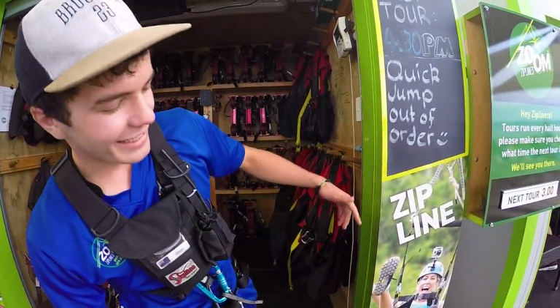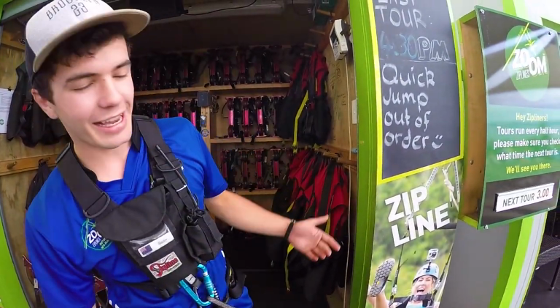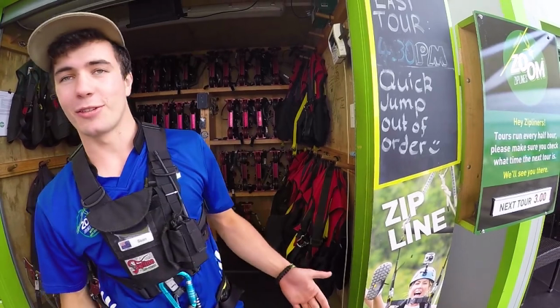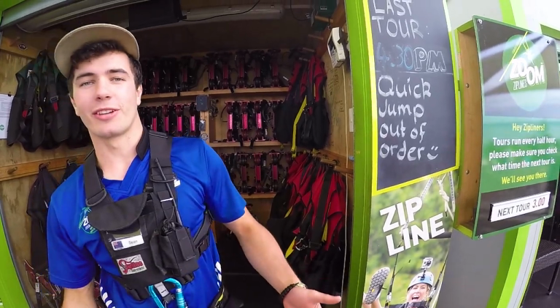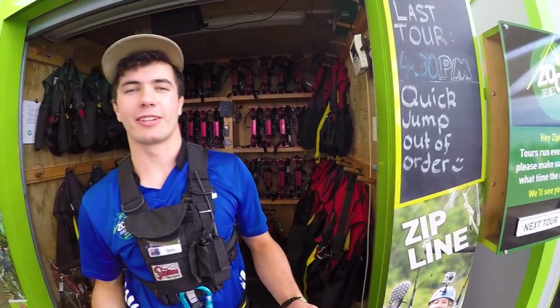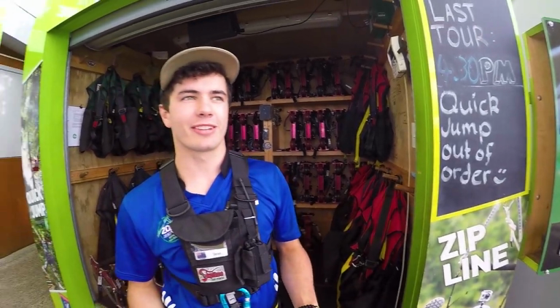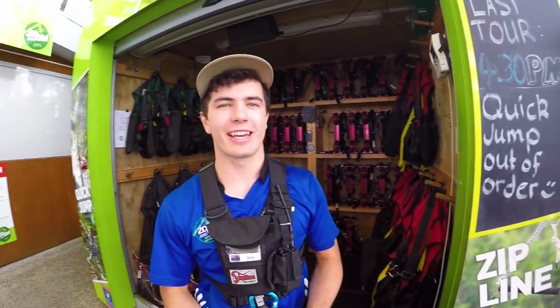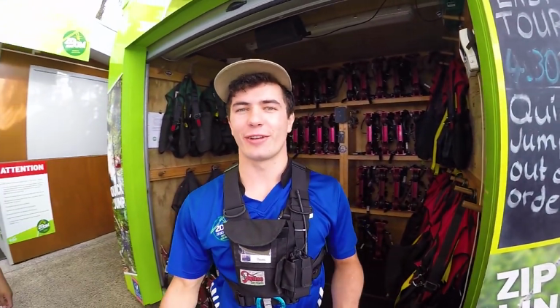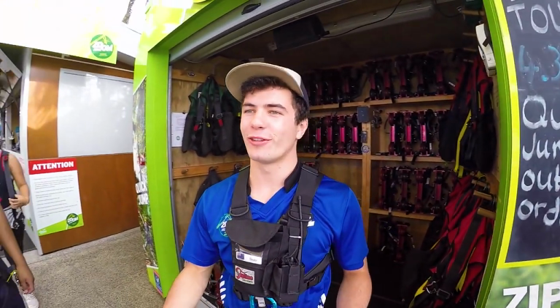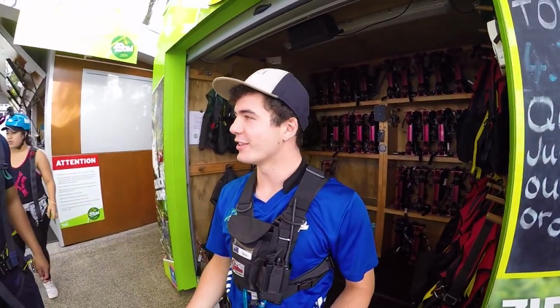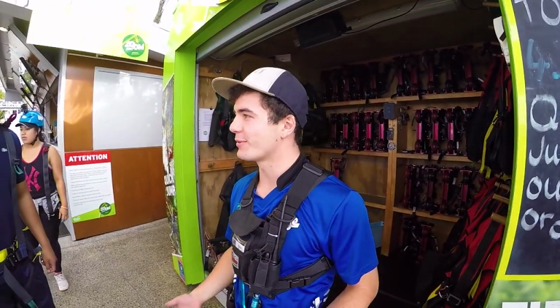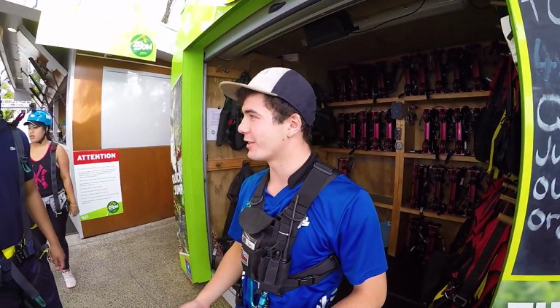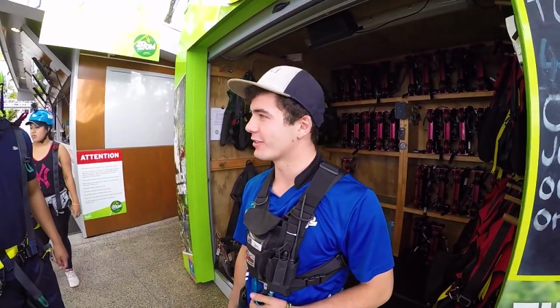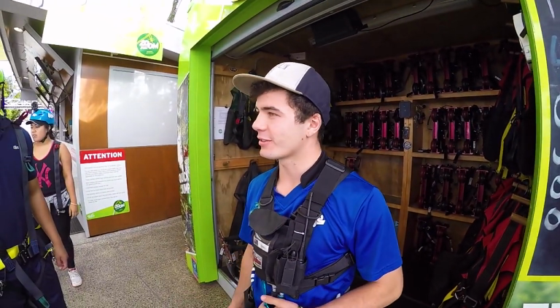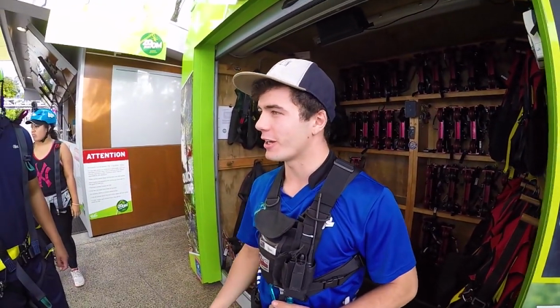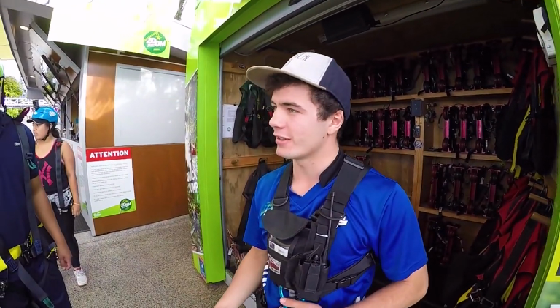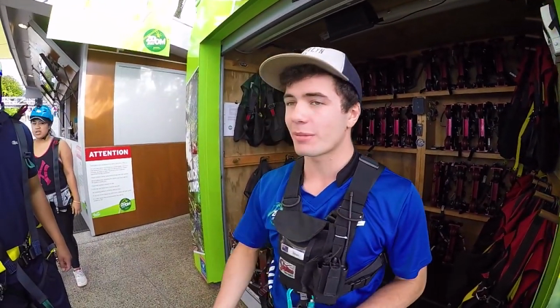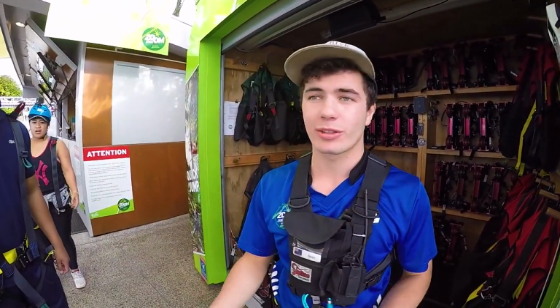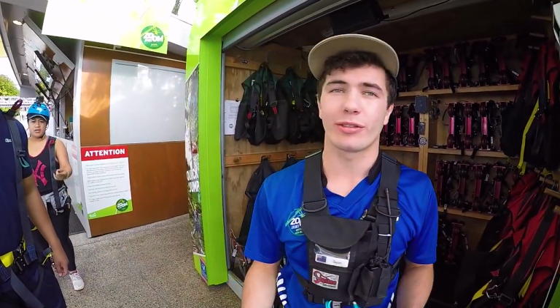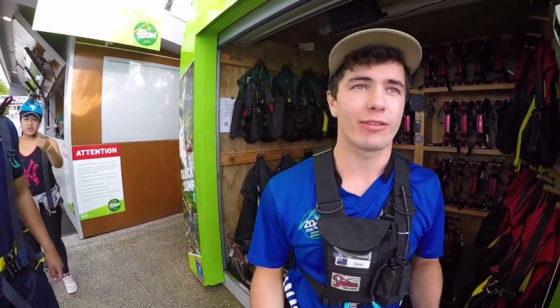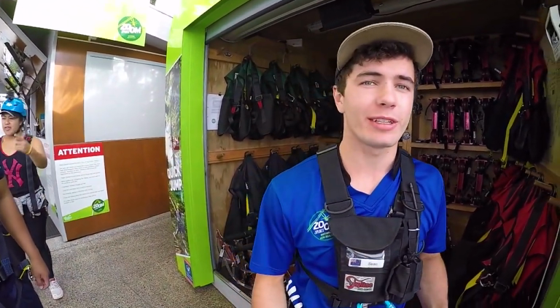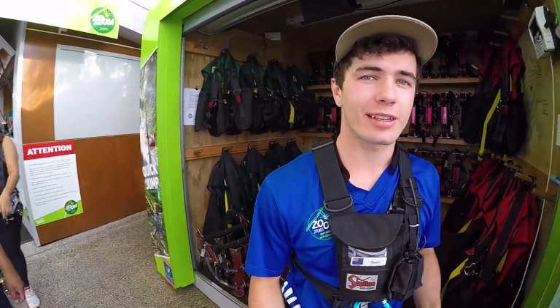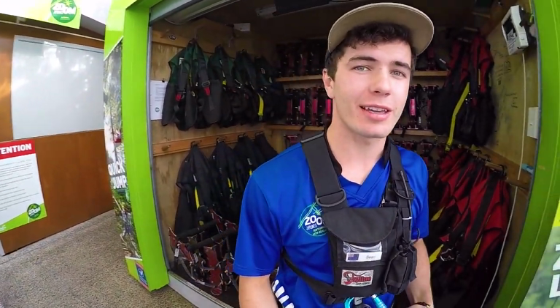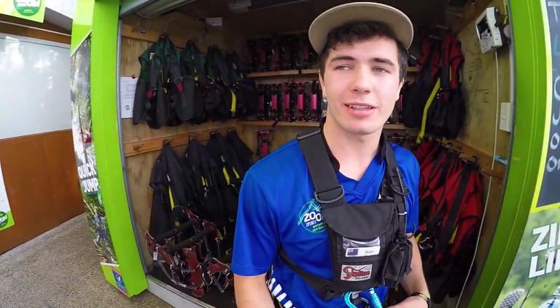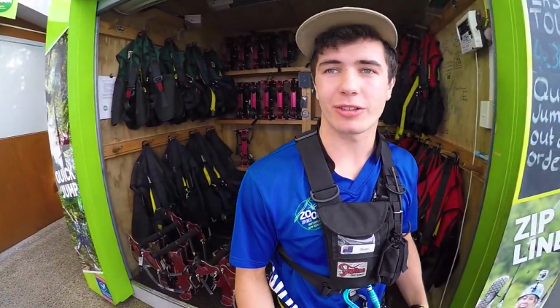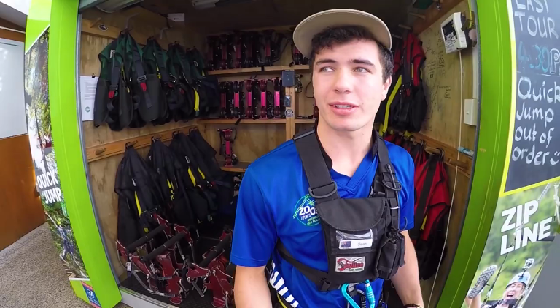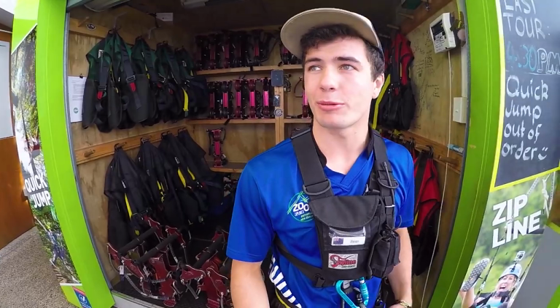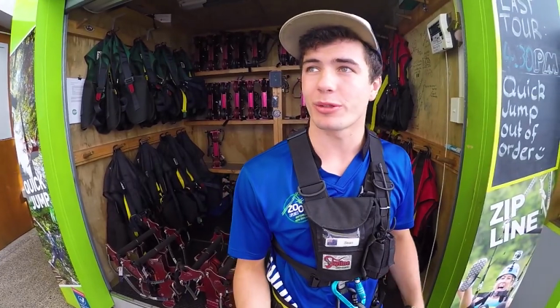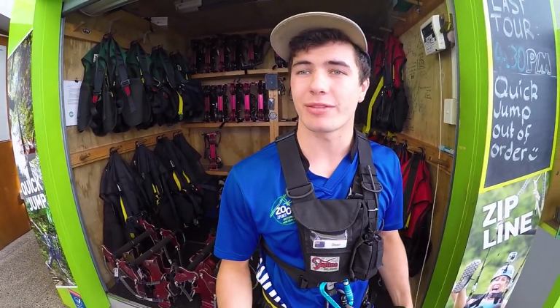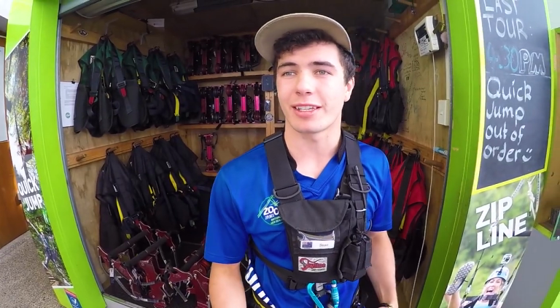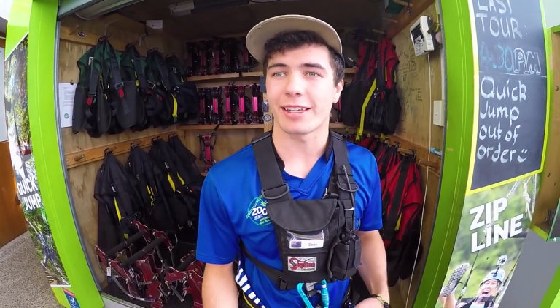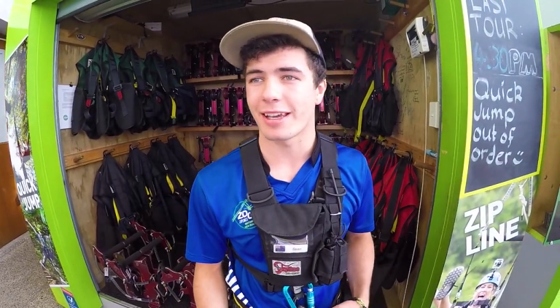We are going to go down a 400-metre zipline that is 35 metres high and you reach somewhere between 78 kilometres per hour.